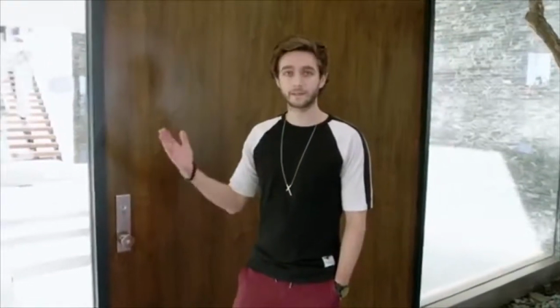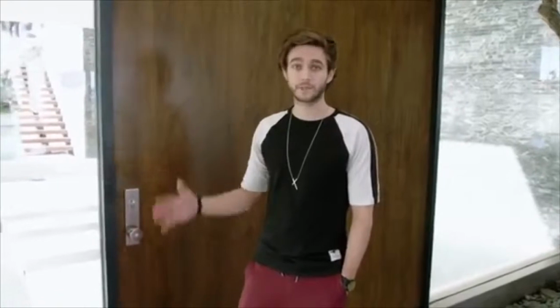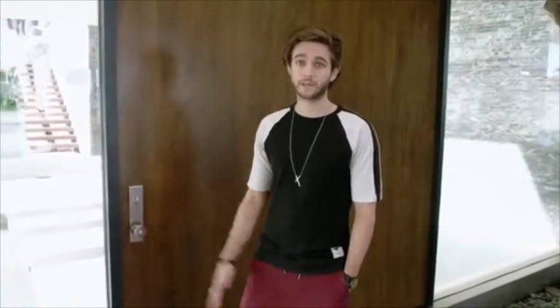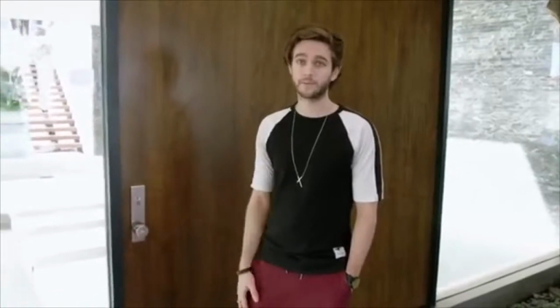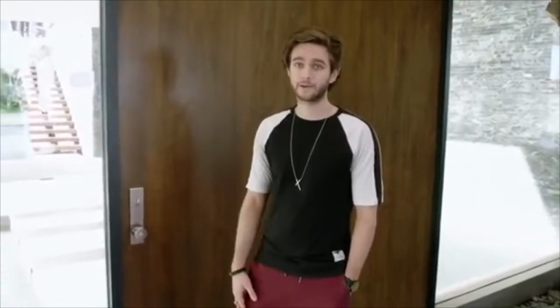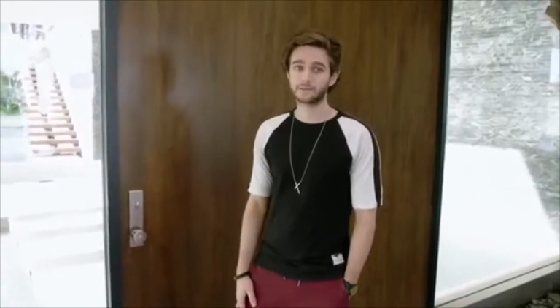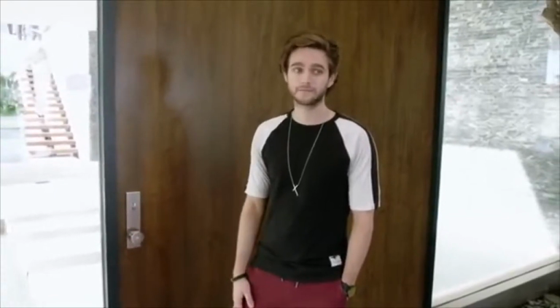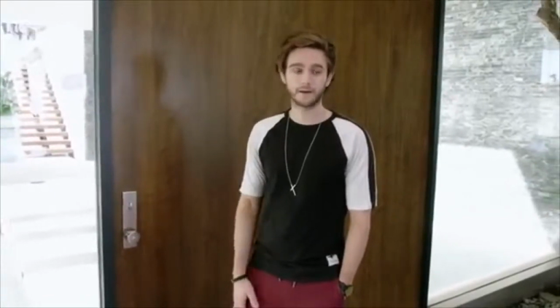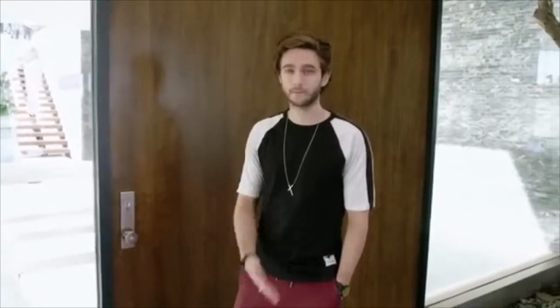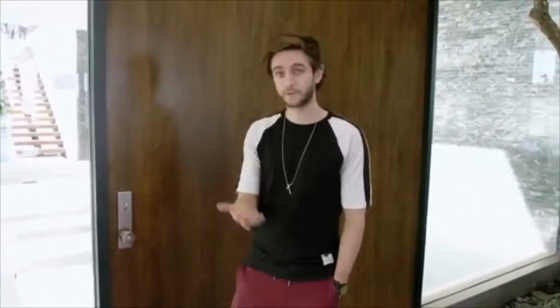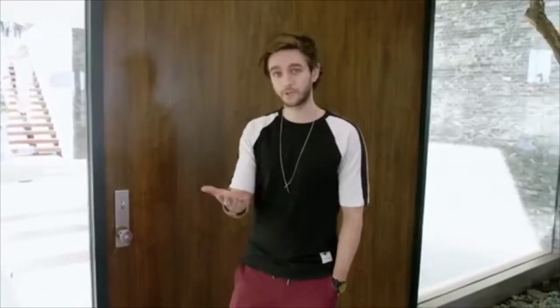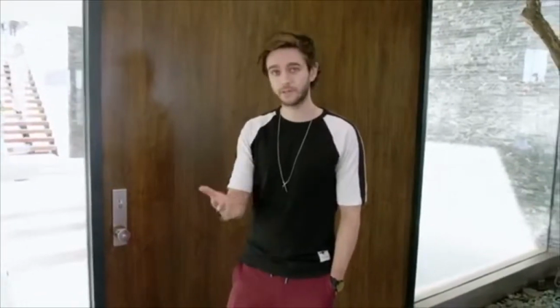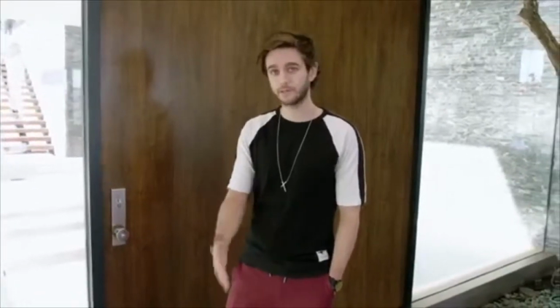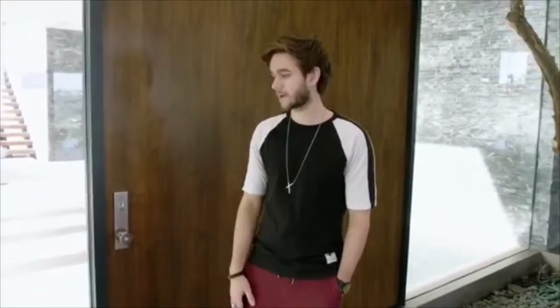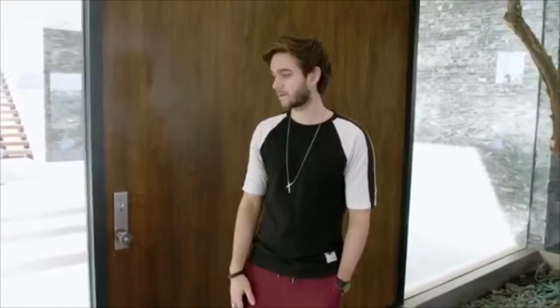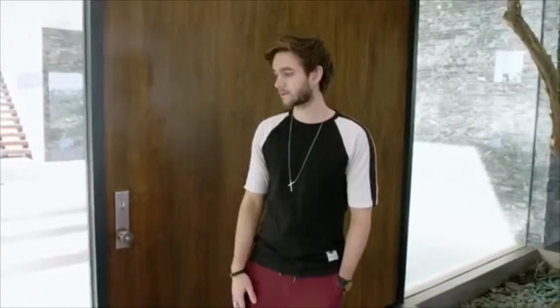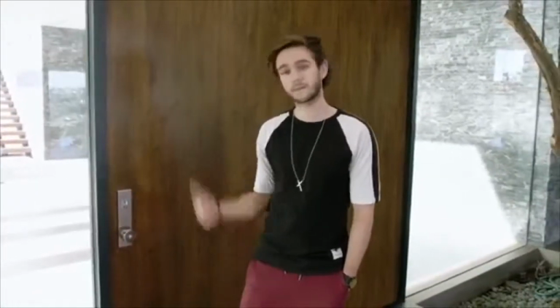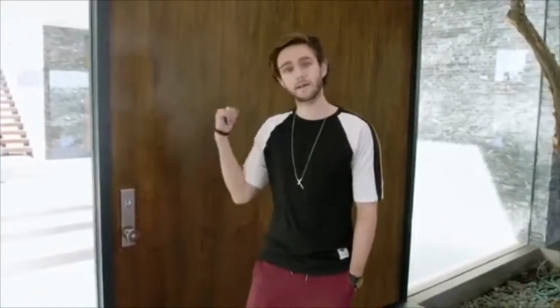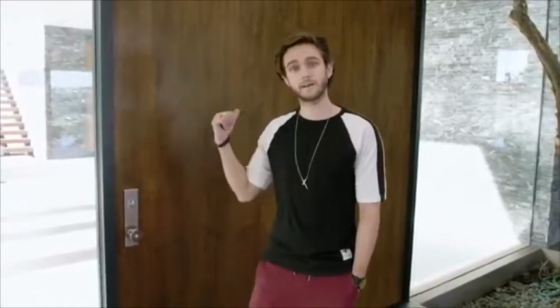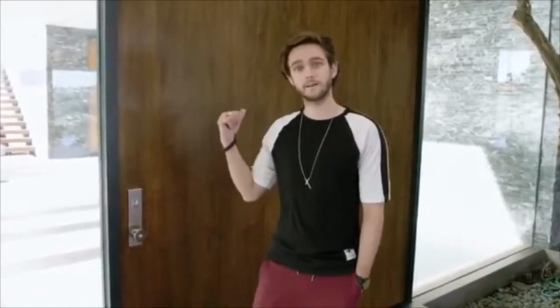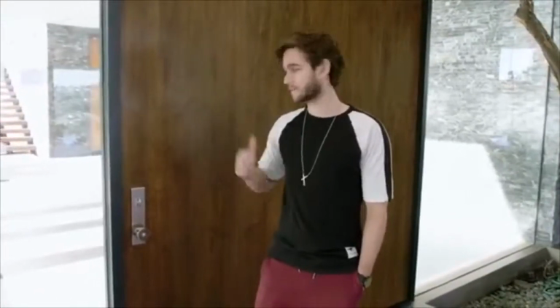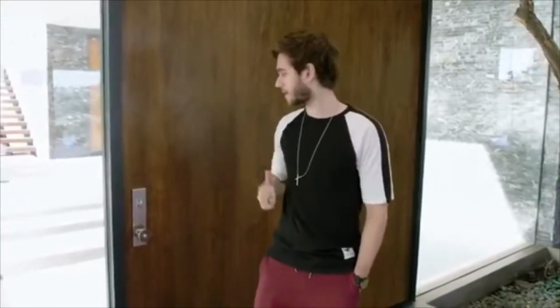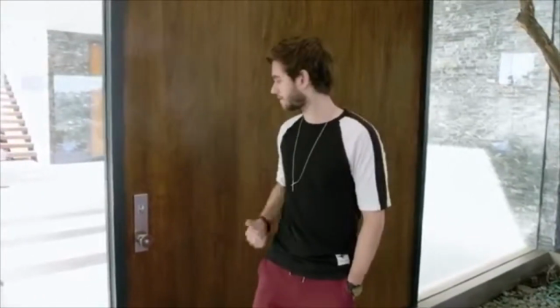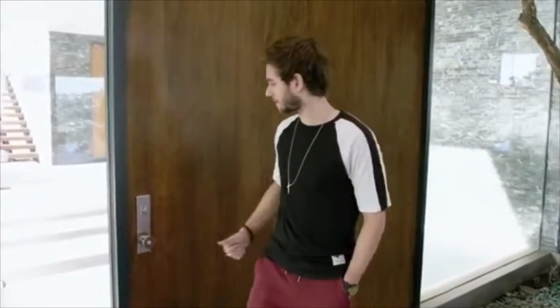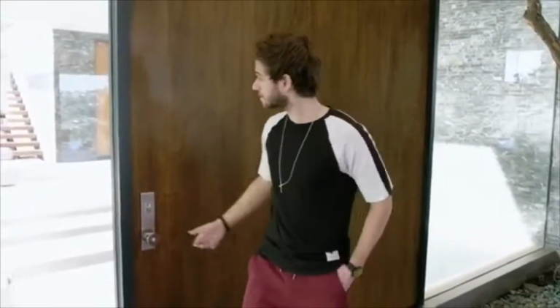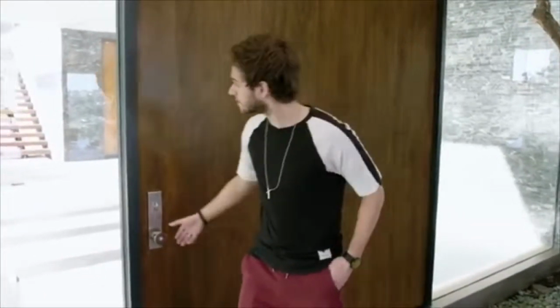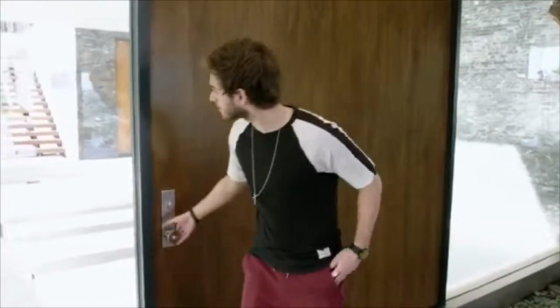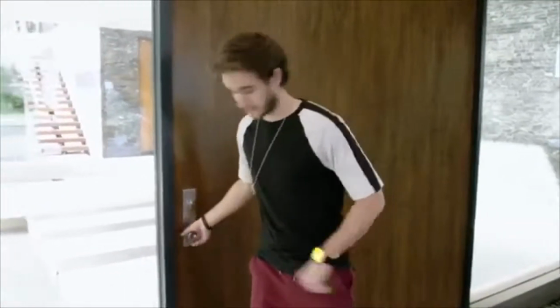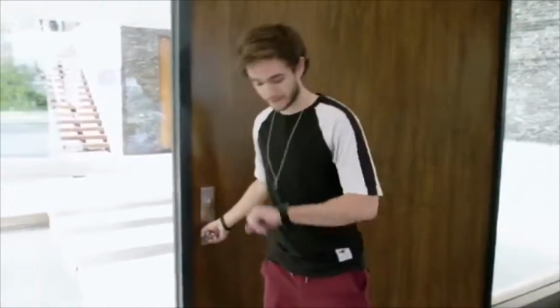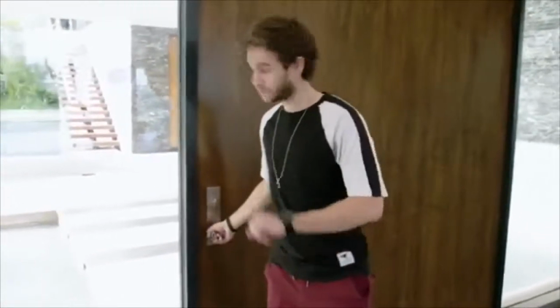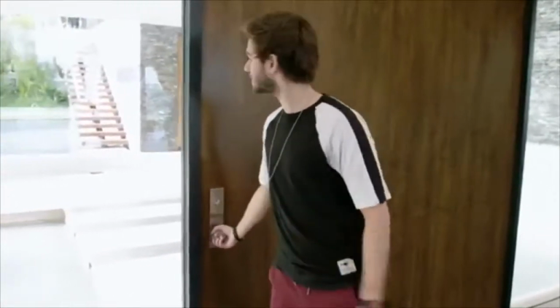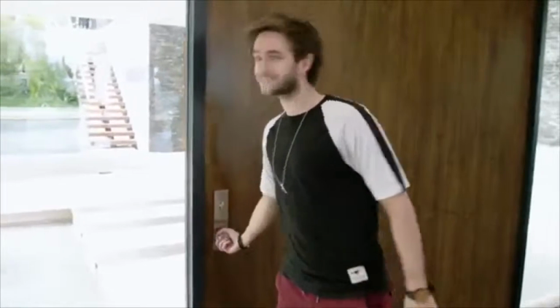Thanks for checking out my house. I hope you enjoyed it. Now get the hell out of here because I have a fitting starting in two minutes.